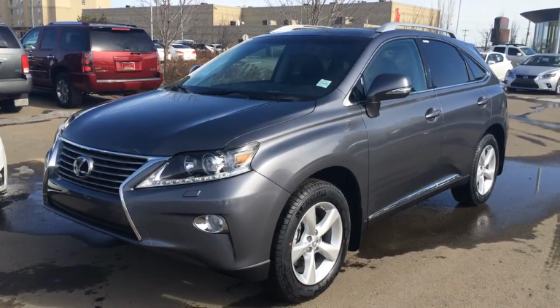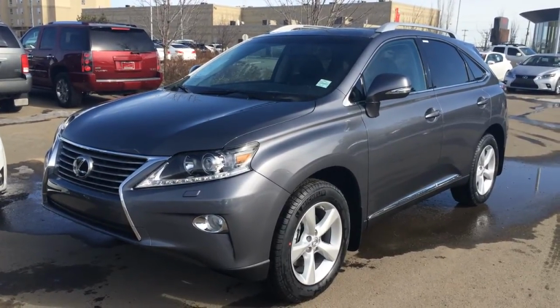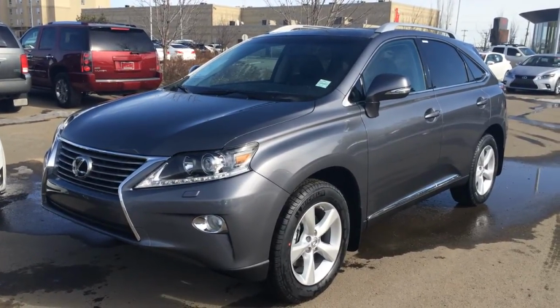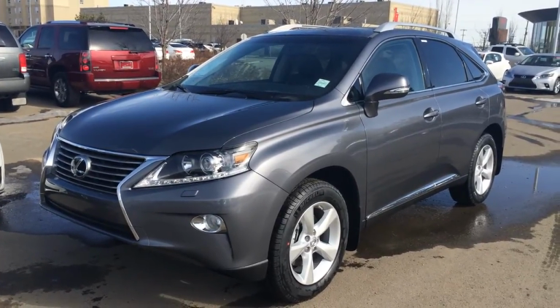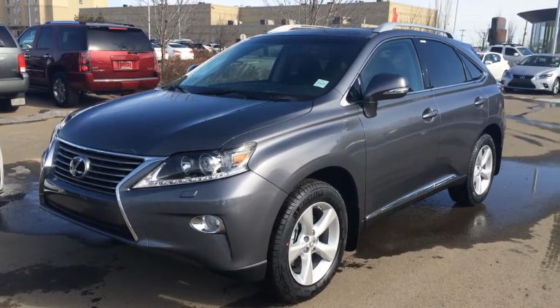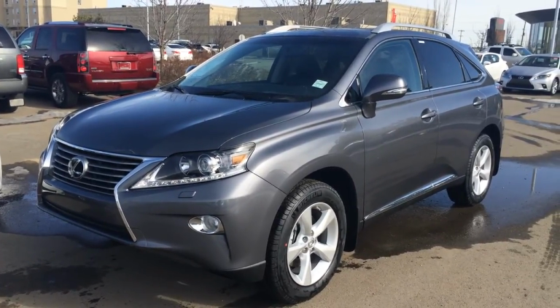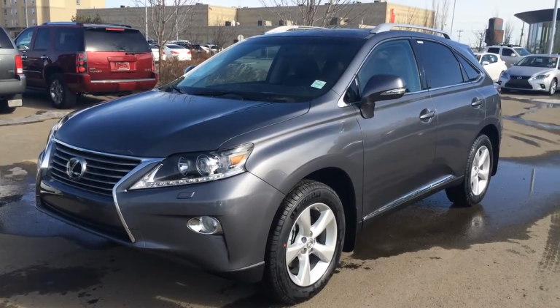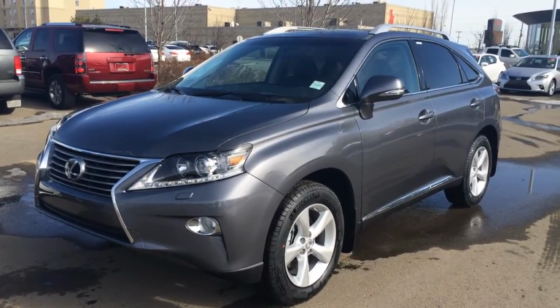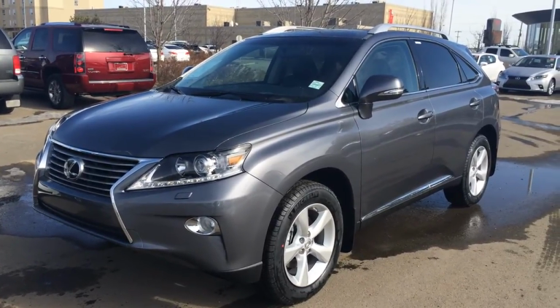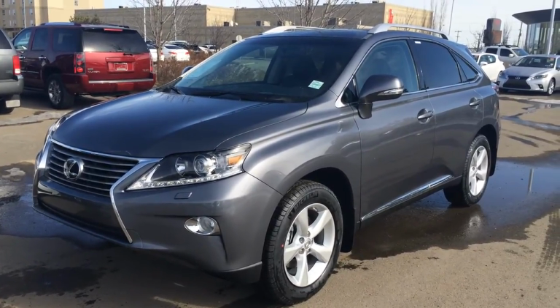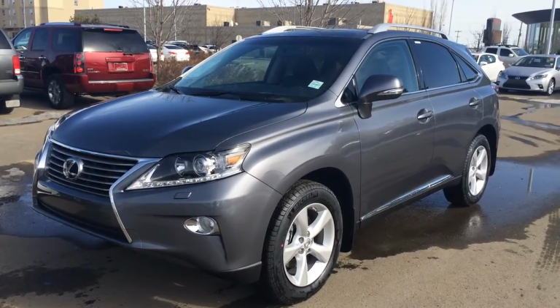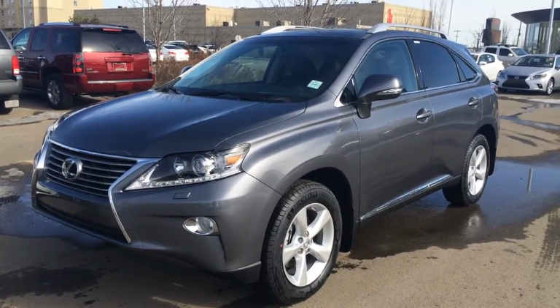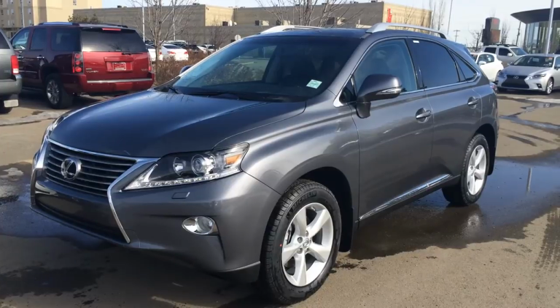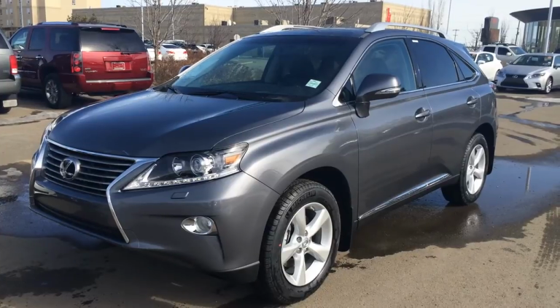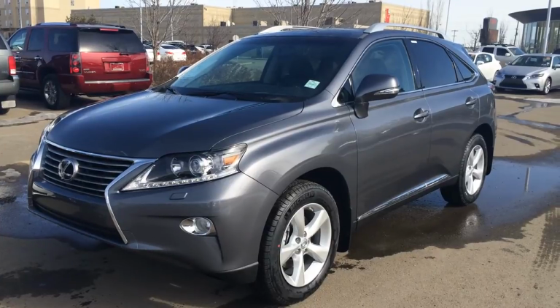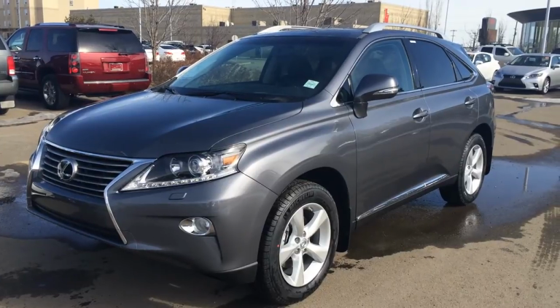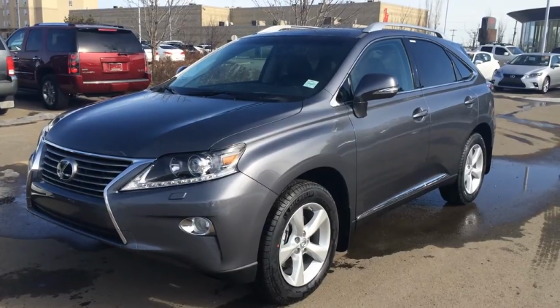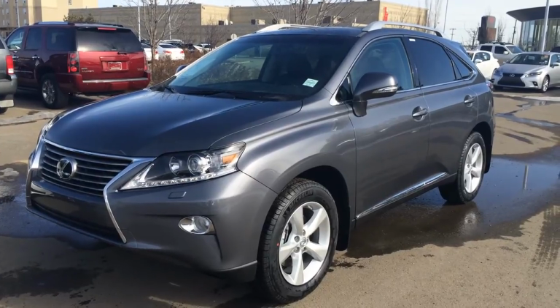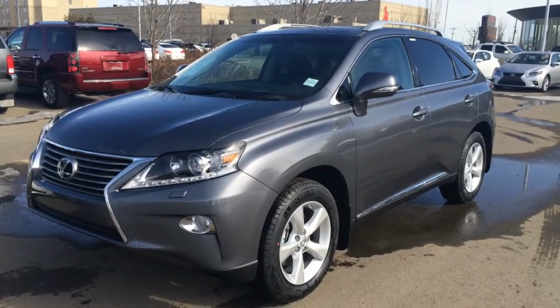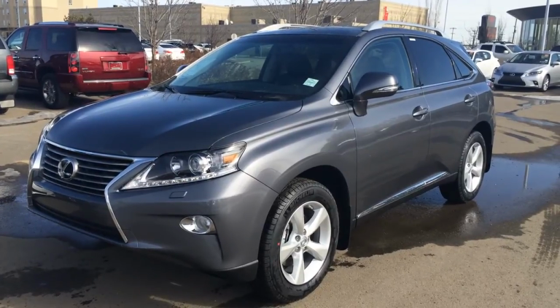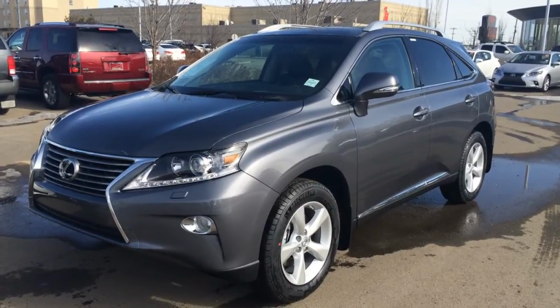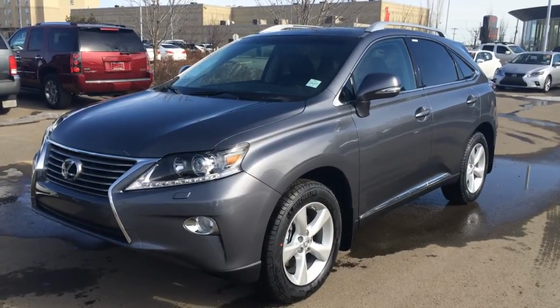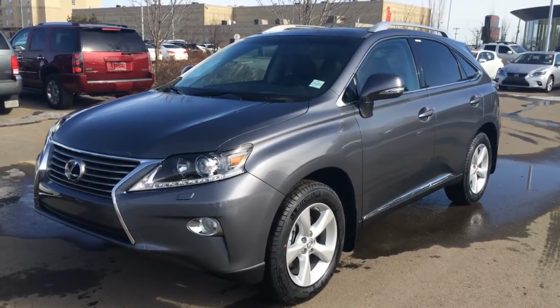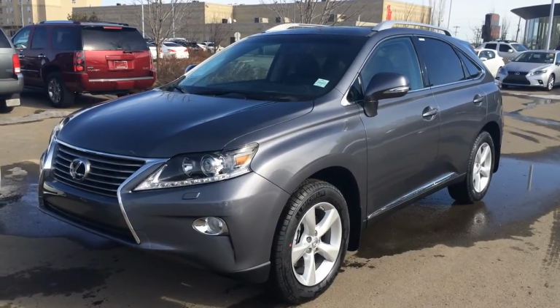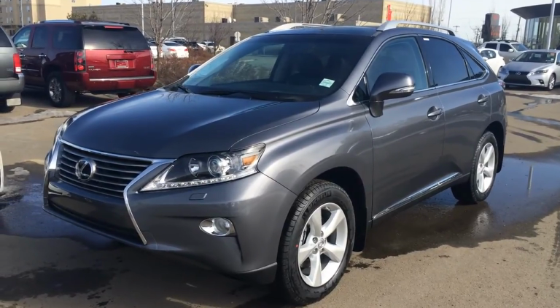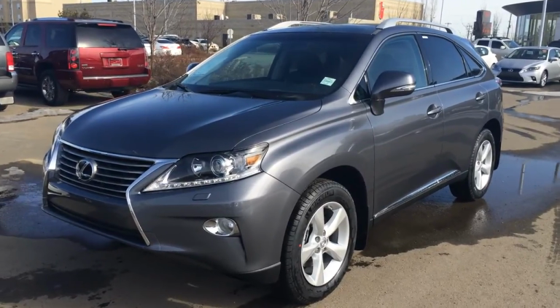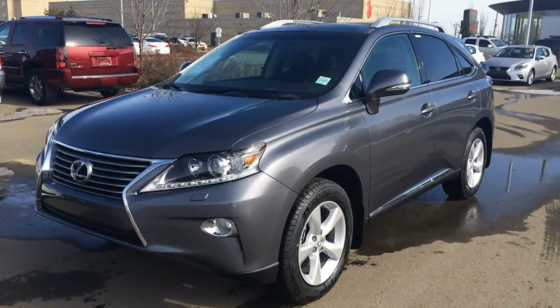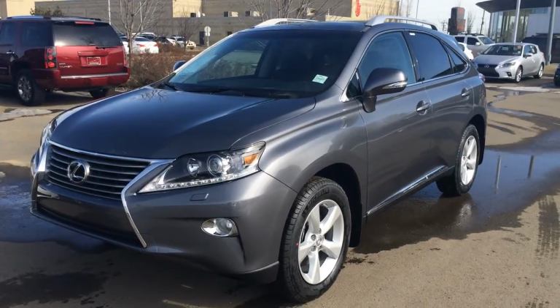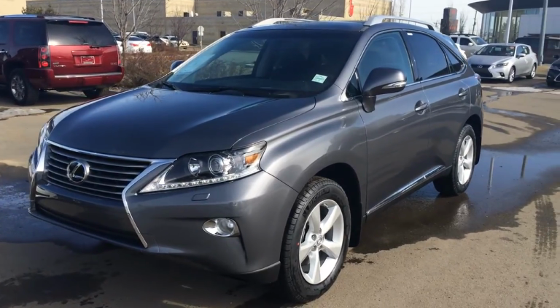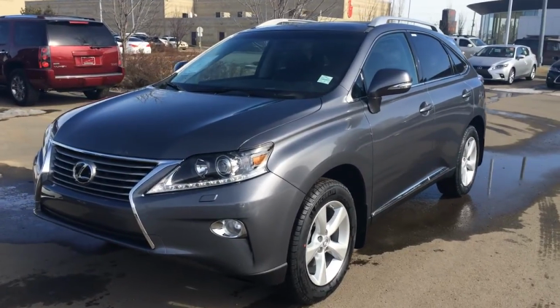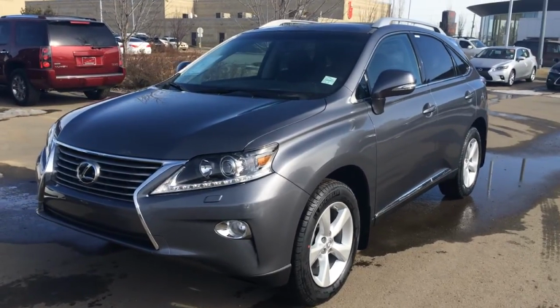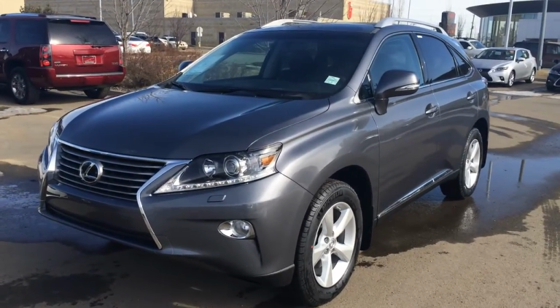We have the grey Nebula exterior, black leather inside, 4-door, 5-passenger. This is the premium package.